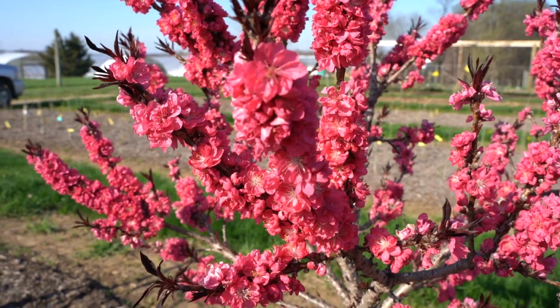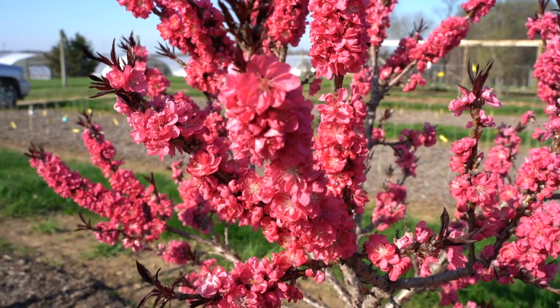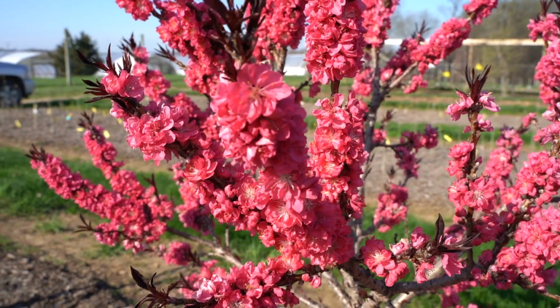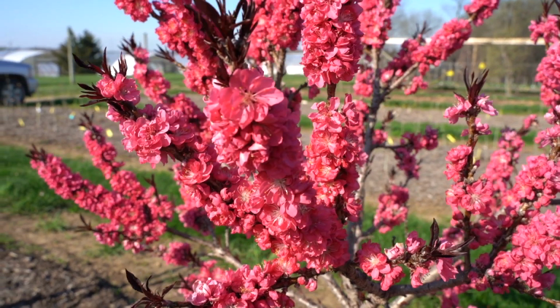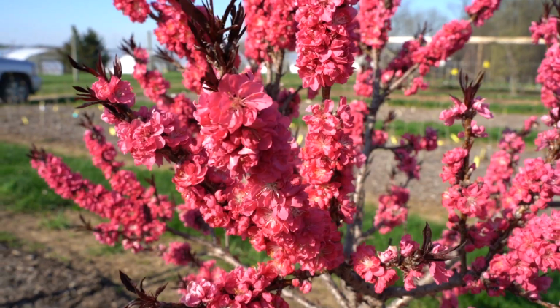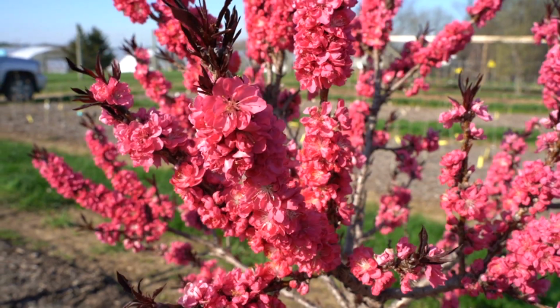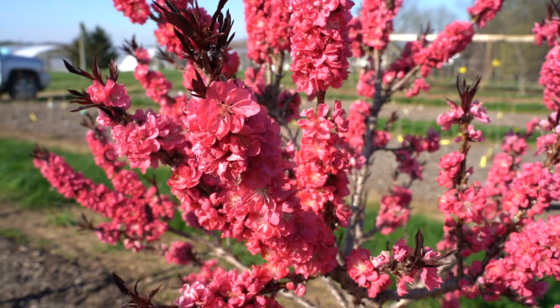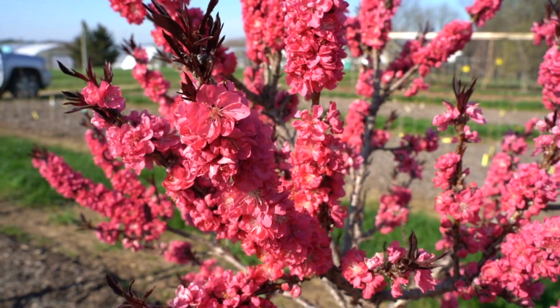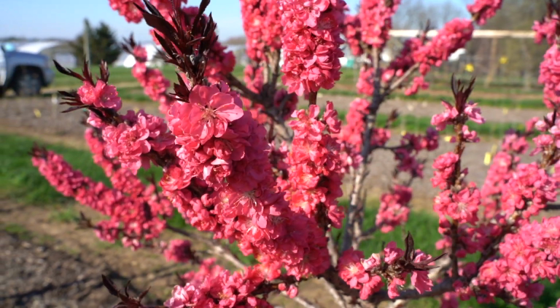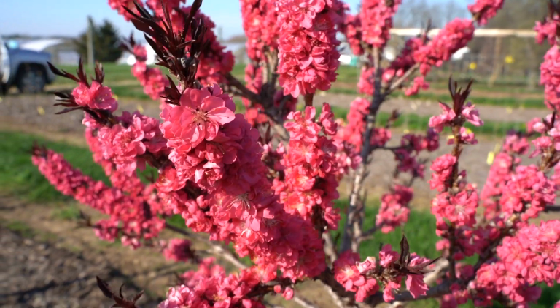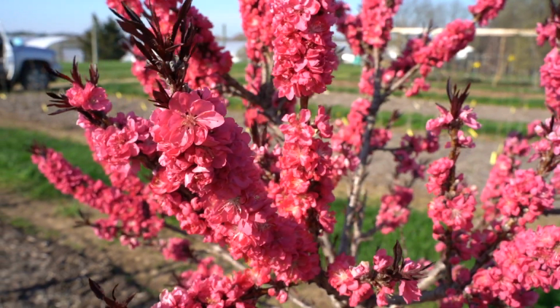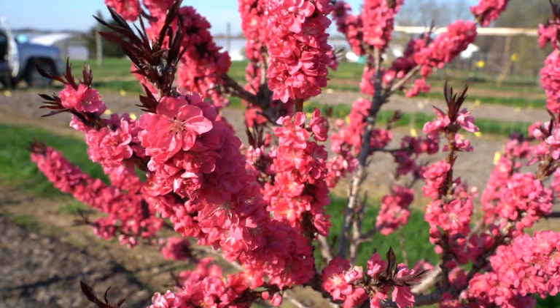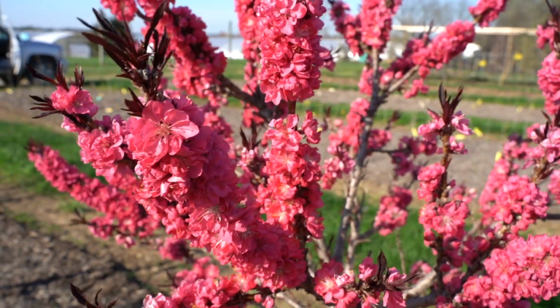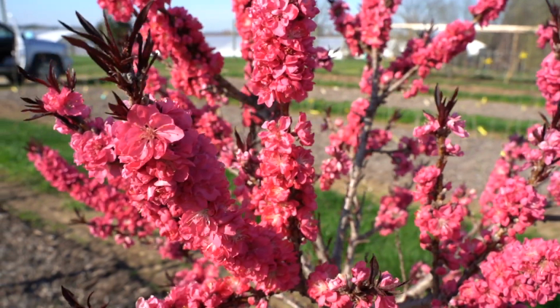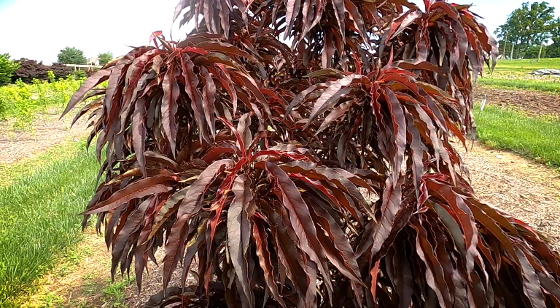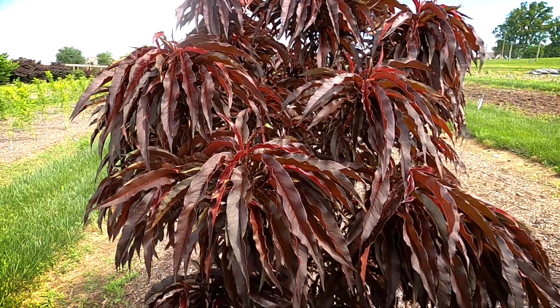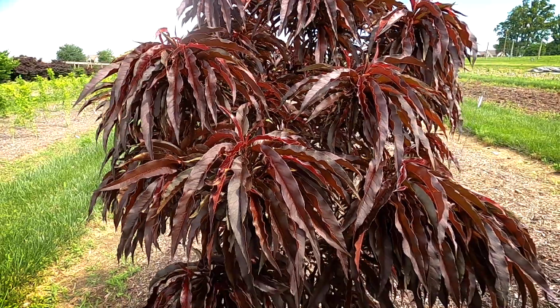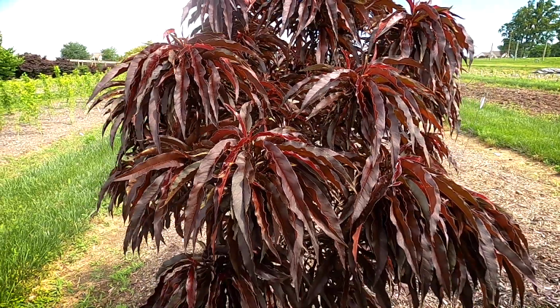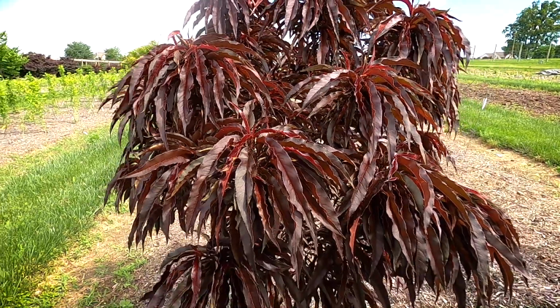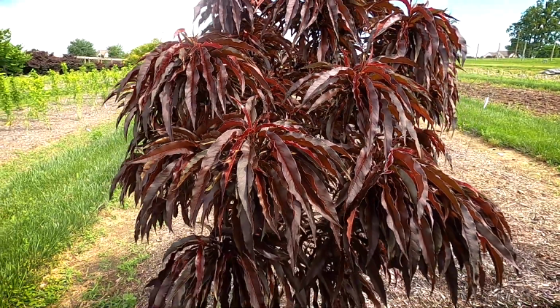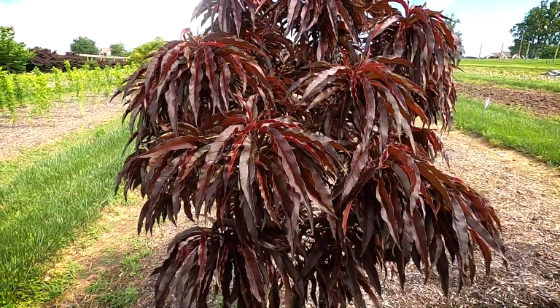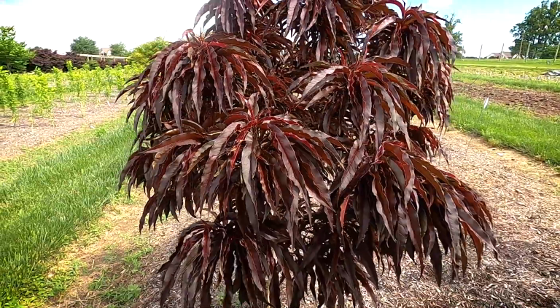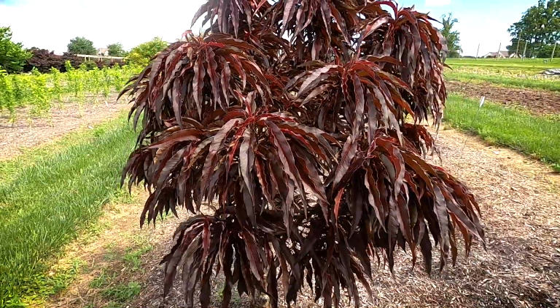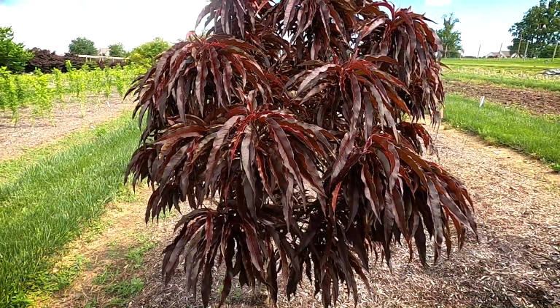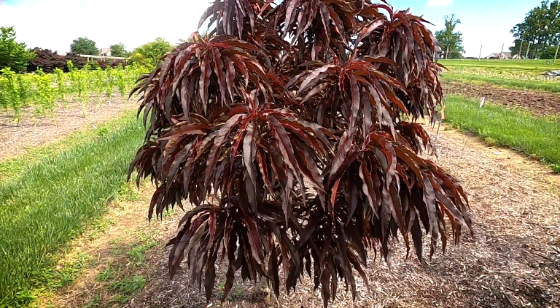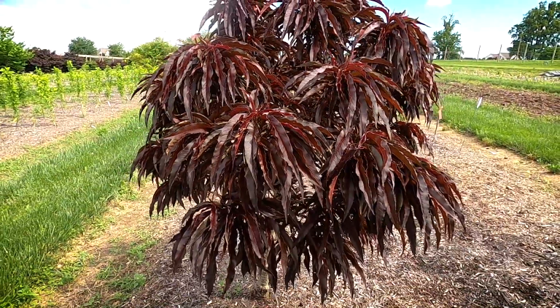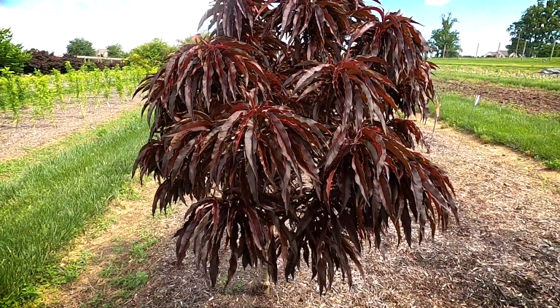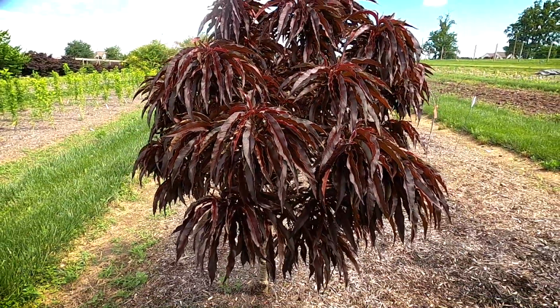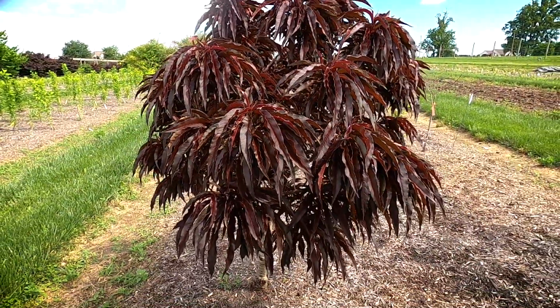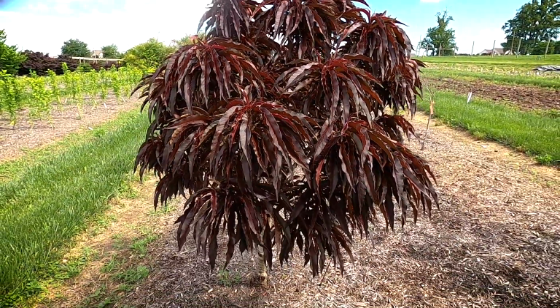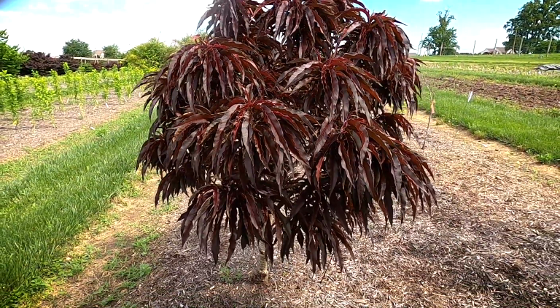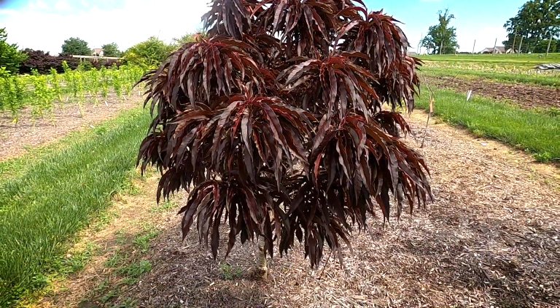It's done well in national trials for us in the United States, and it's just a great addition to our ornamental tree program.